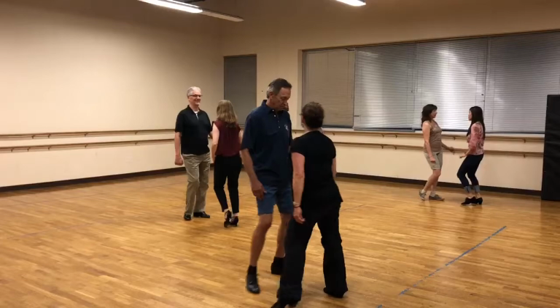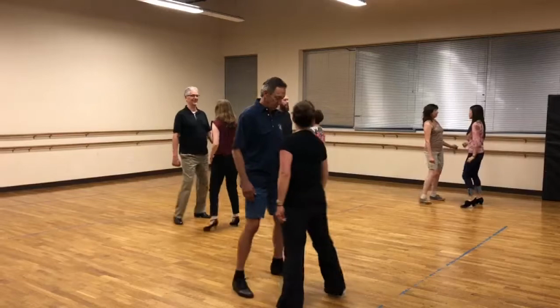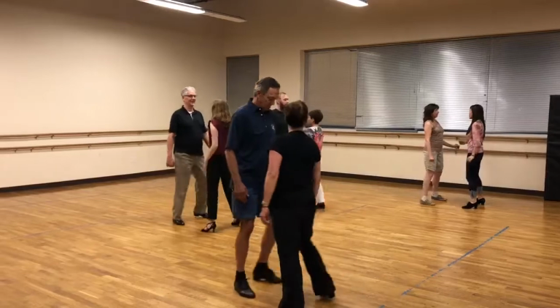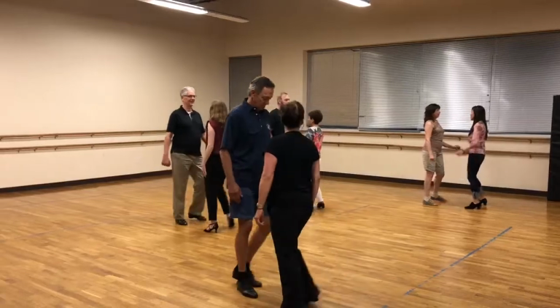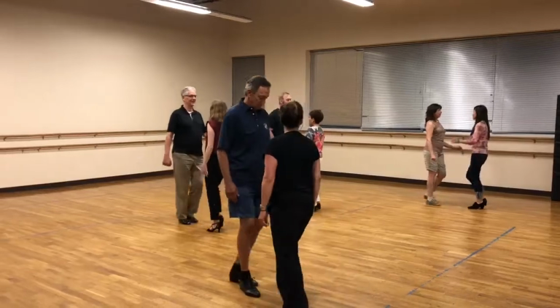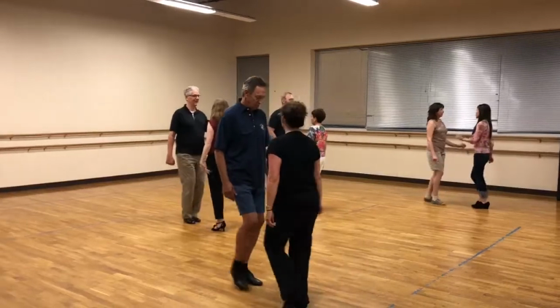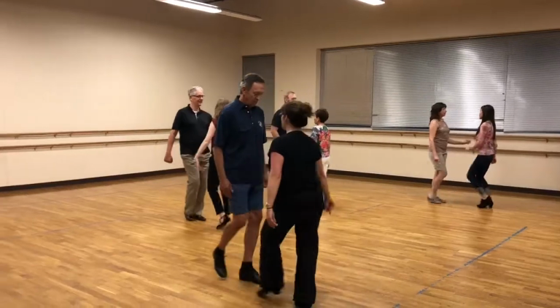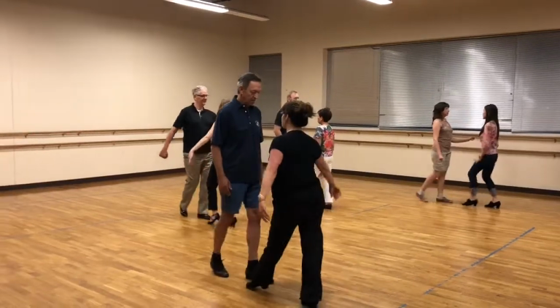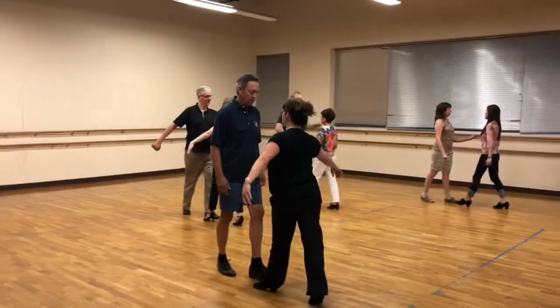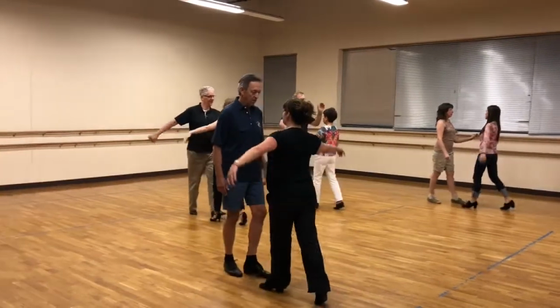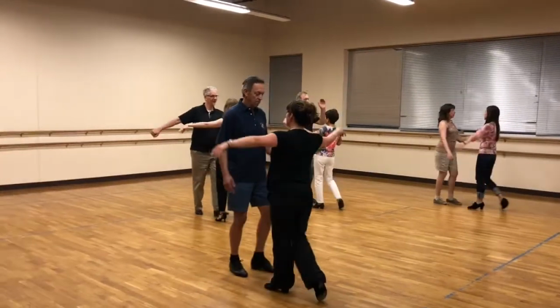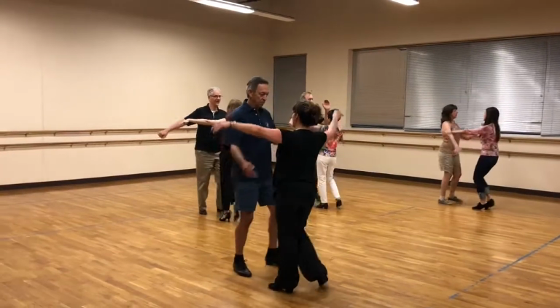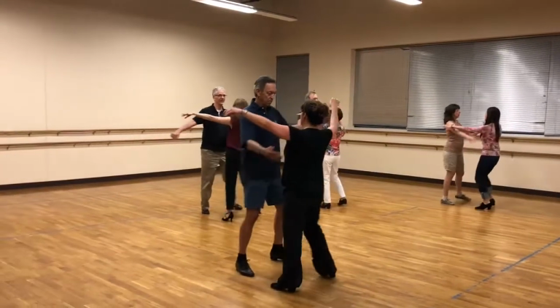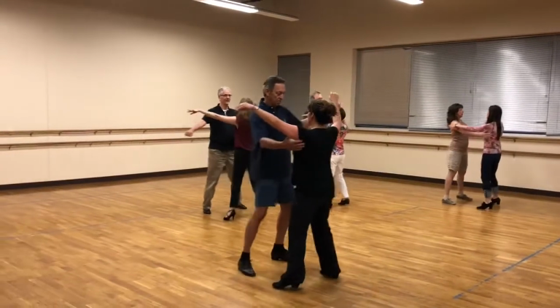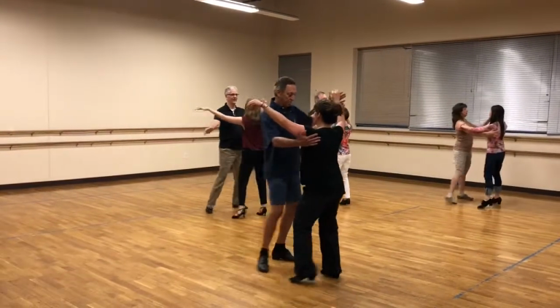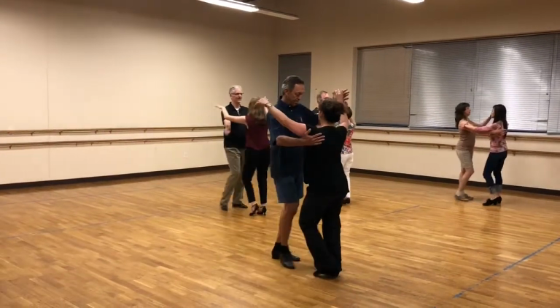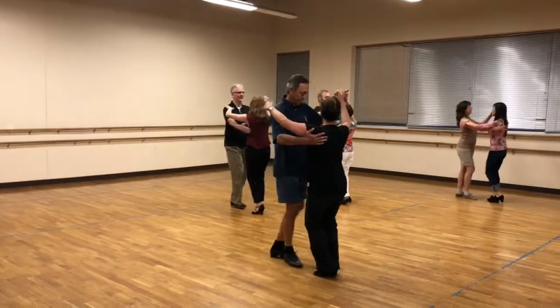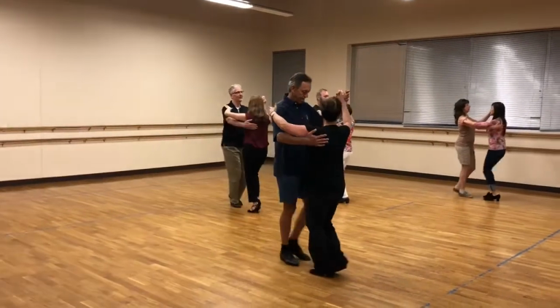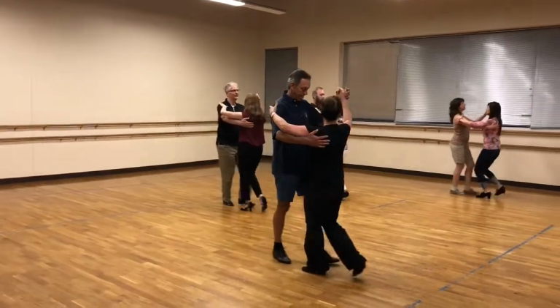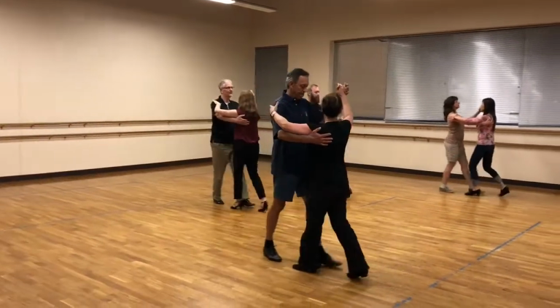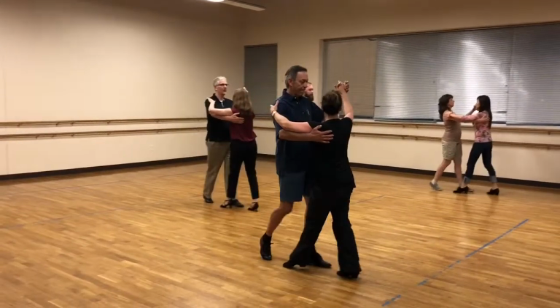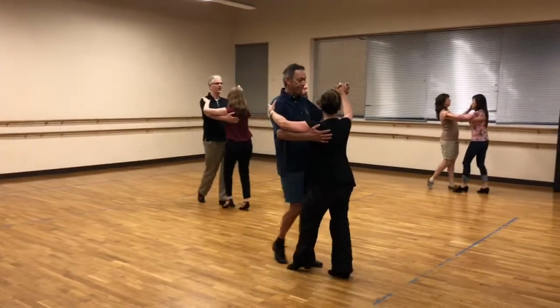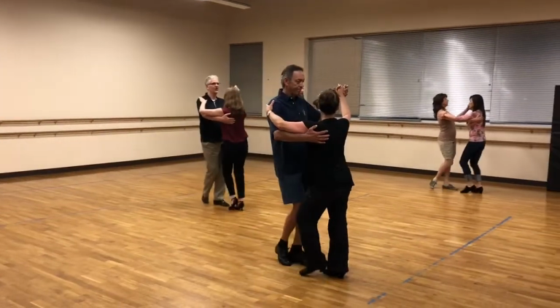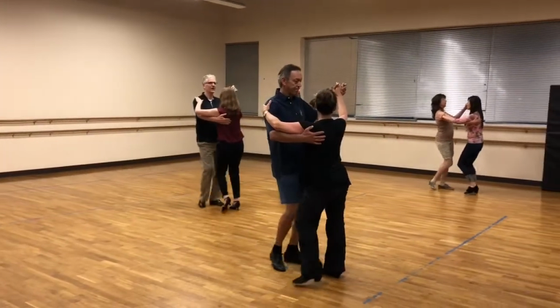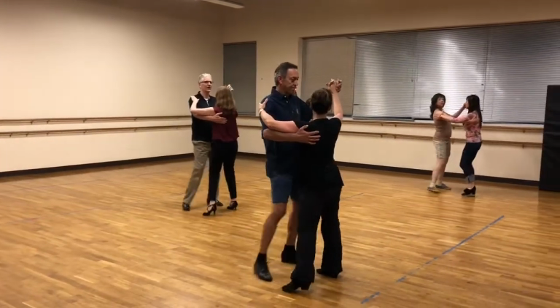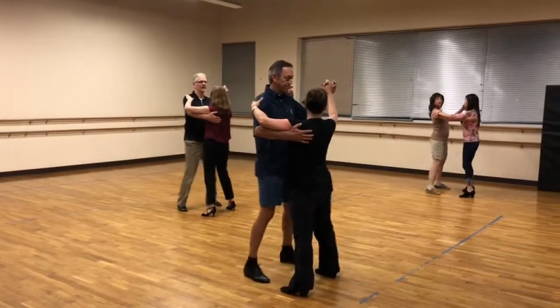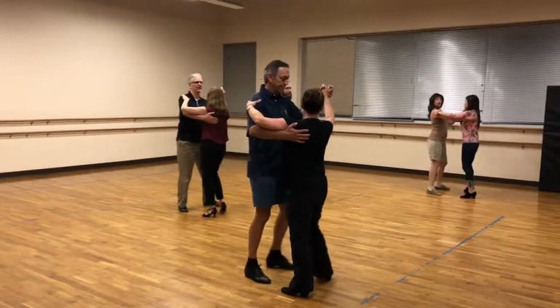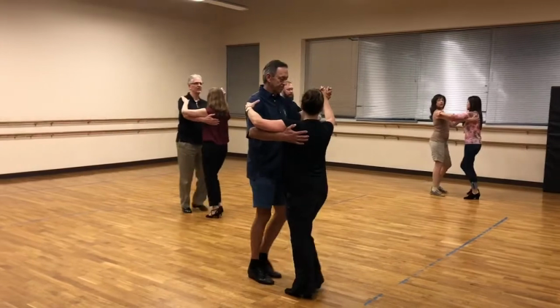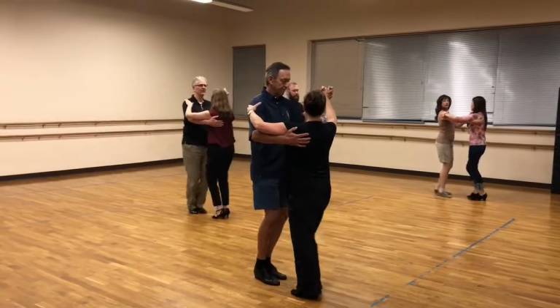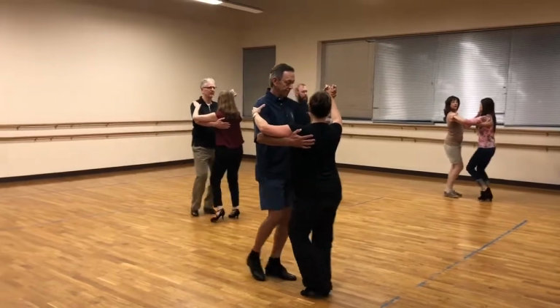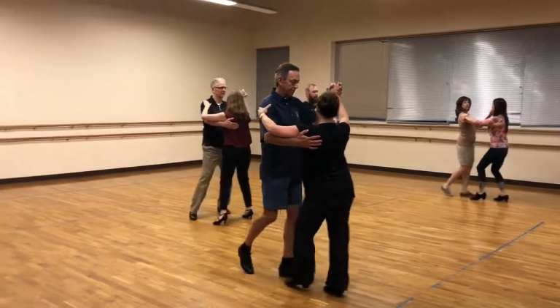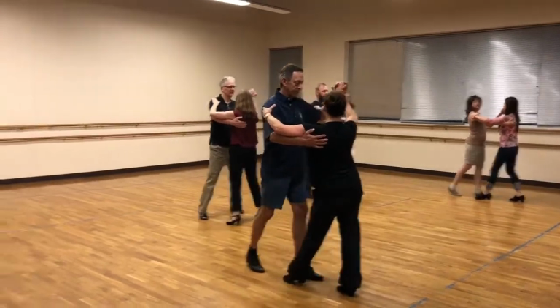And quick, quick, arms up. And quick, quick, slow. Very good. Quick, quick, slow.